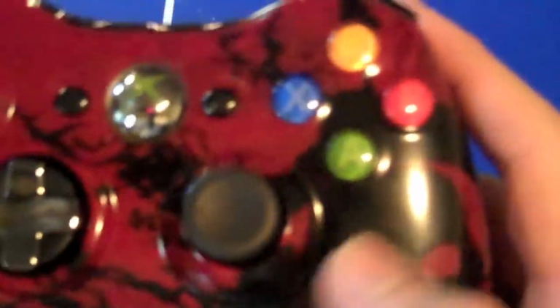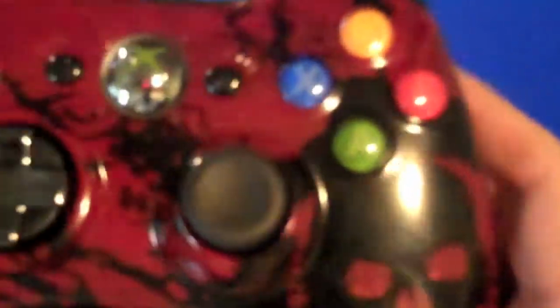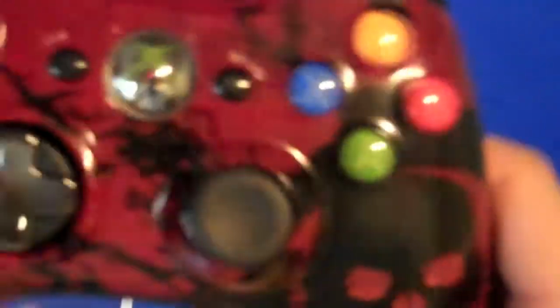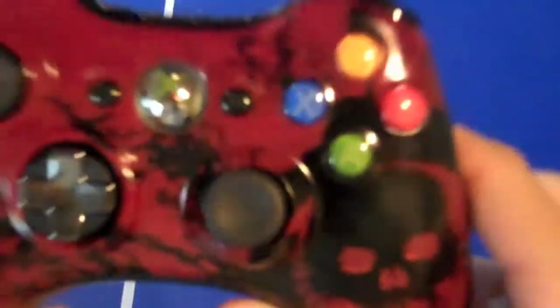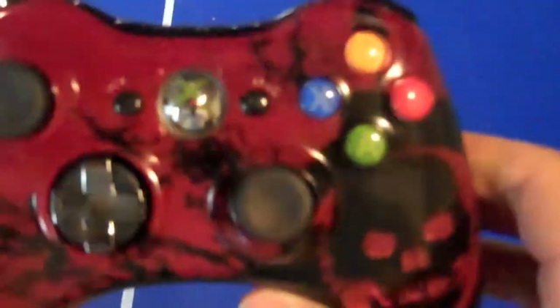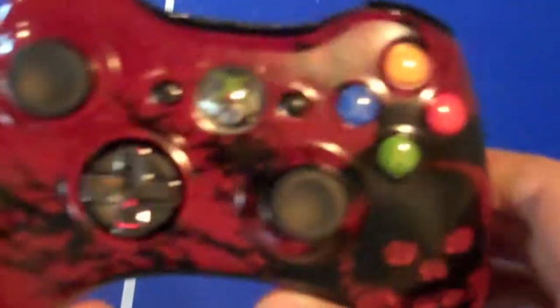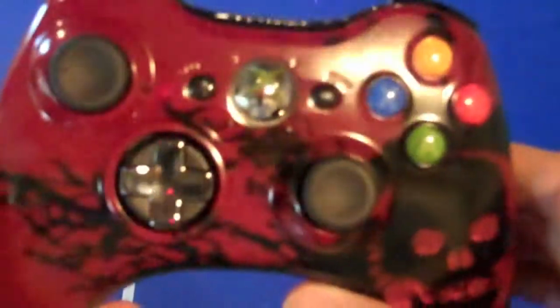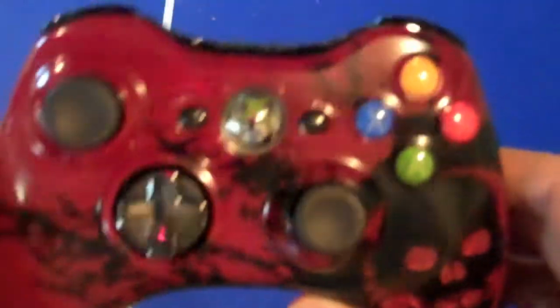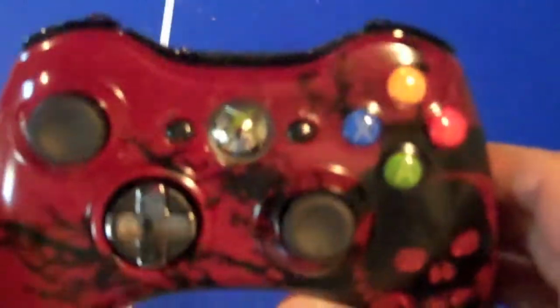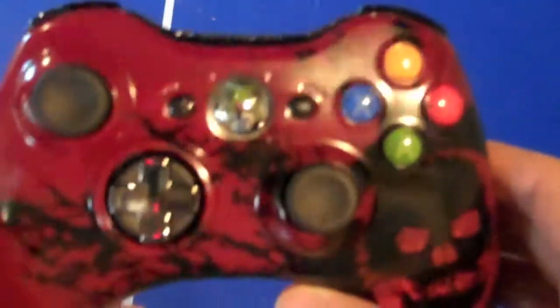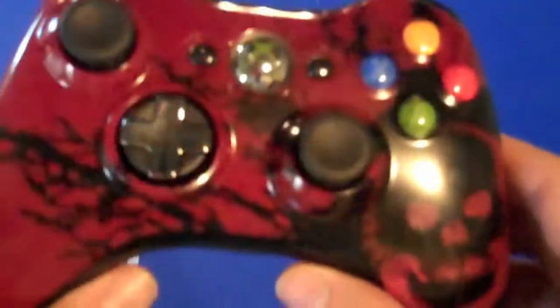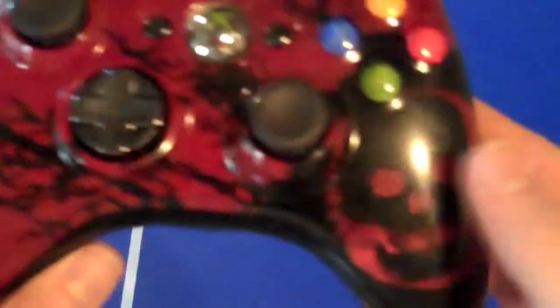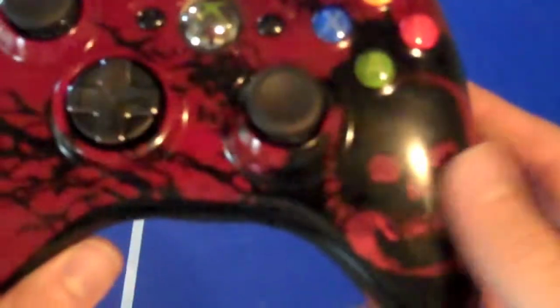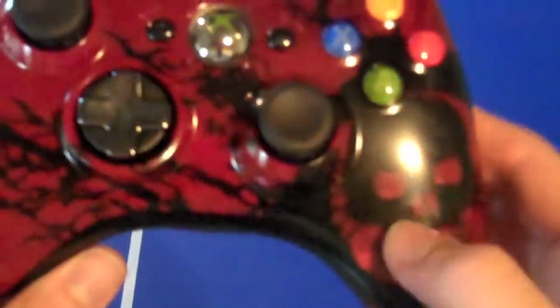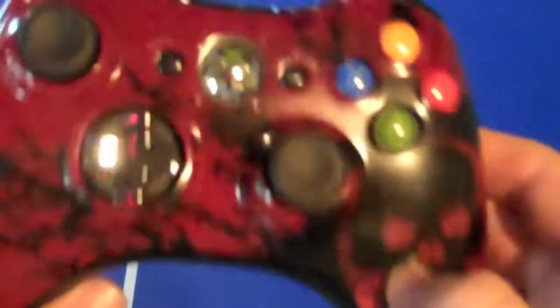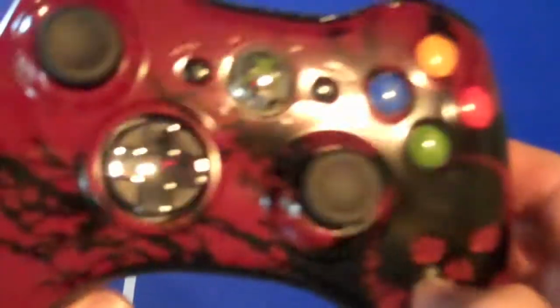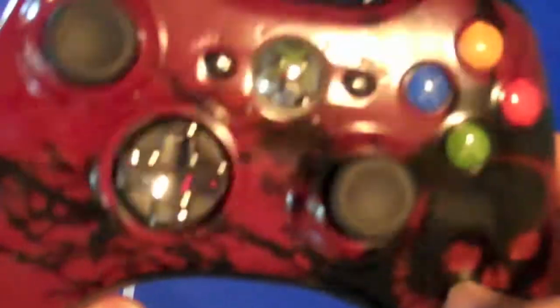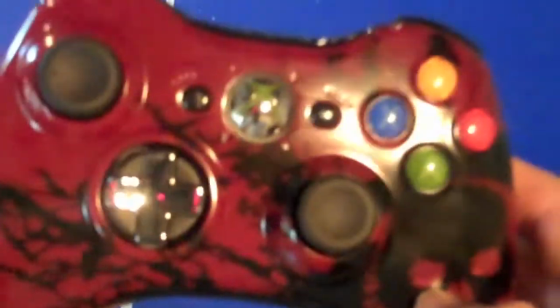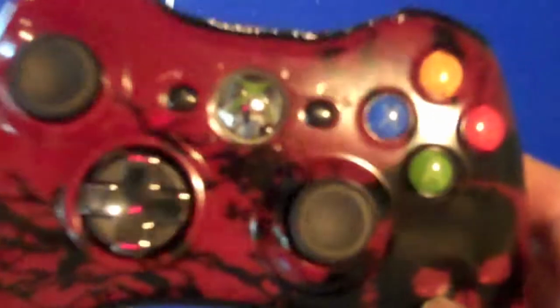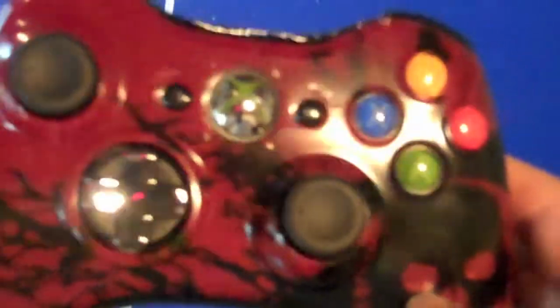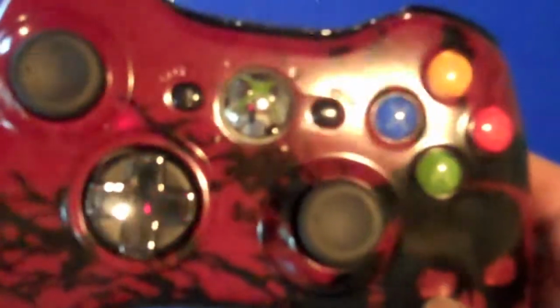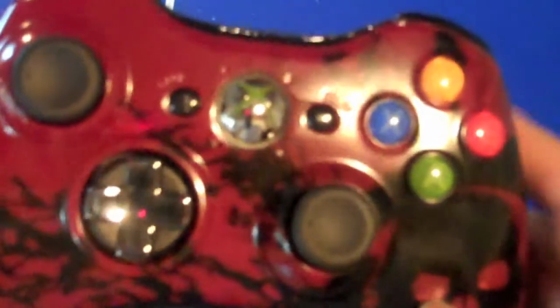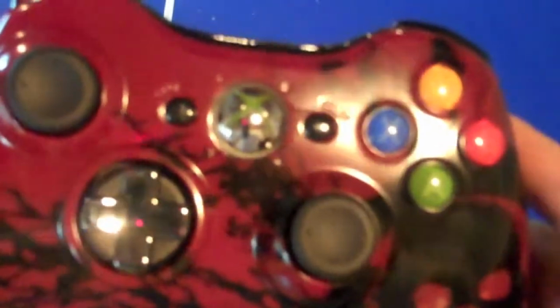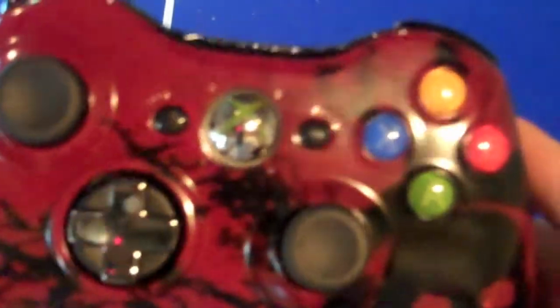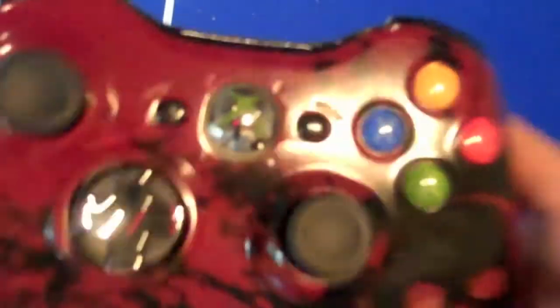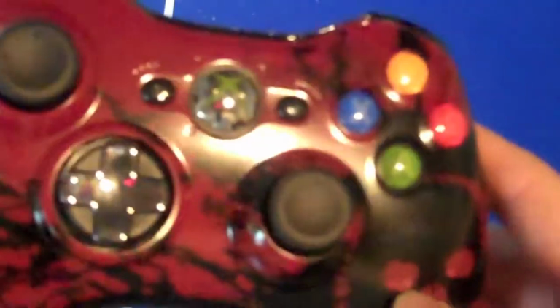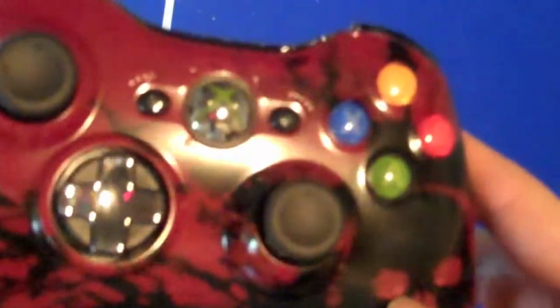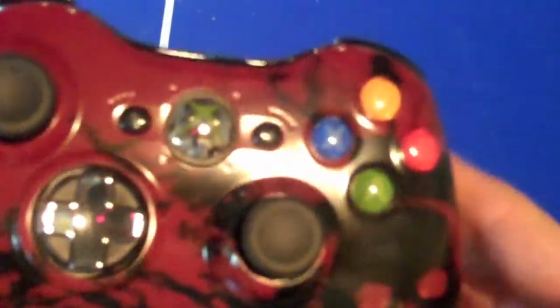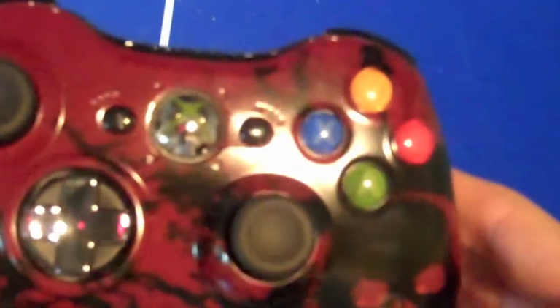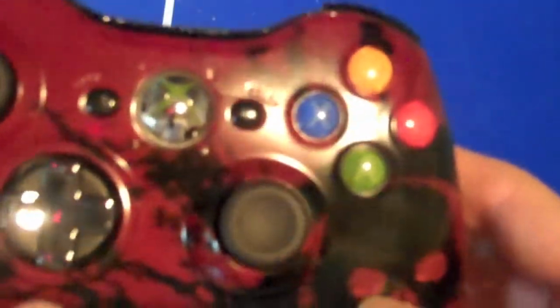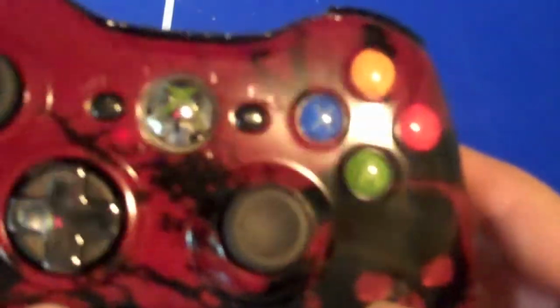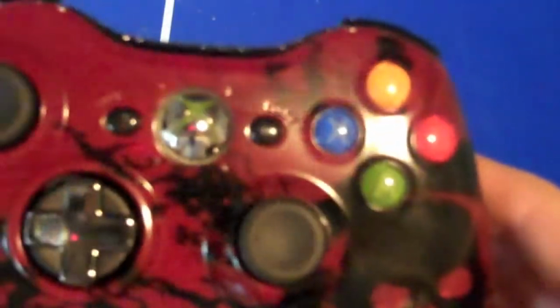Now, for the most part, it's just a regular old controller minus the looks, except for one key feature, which is the D-pad.